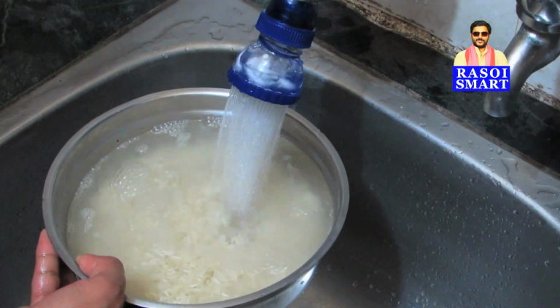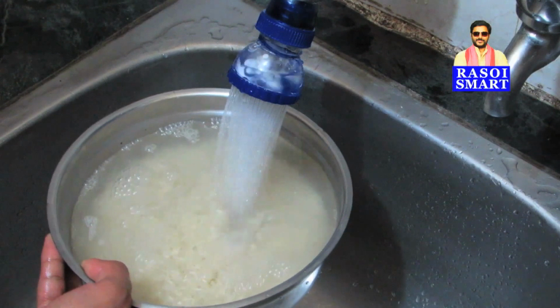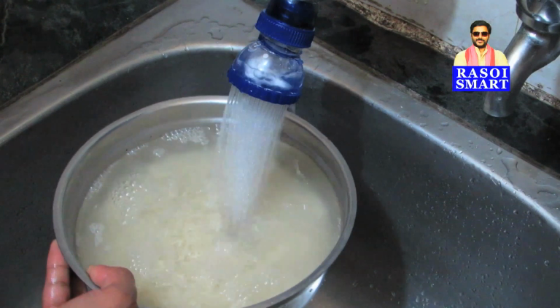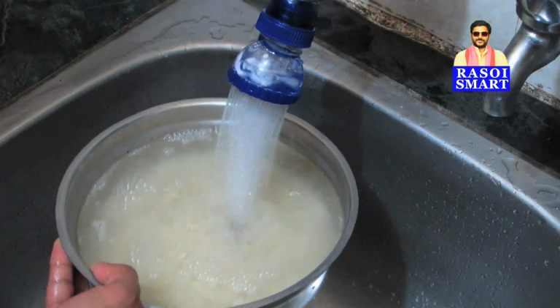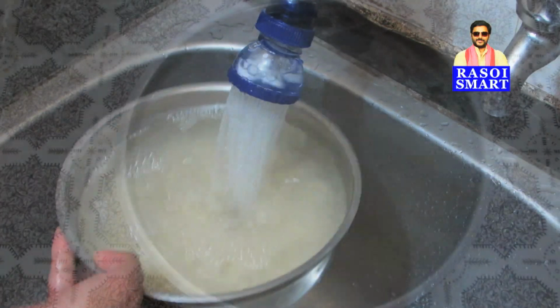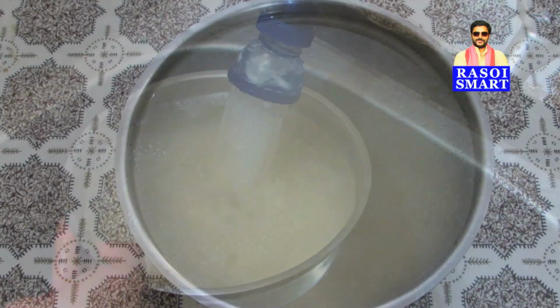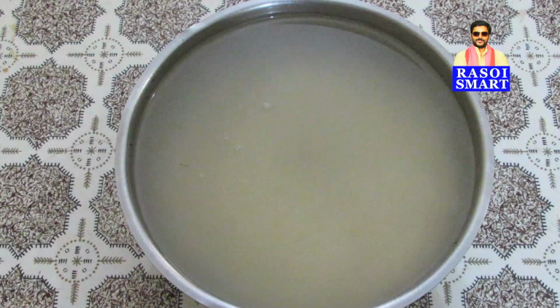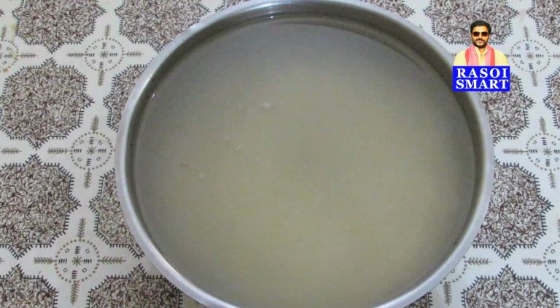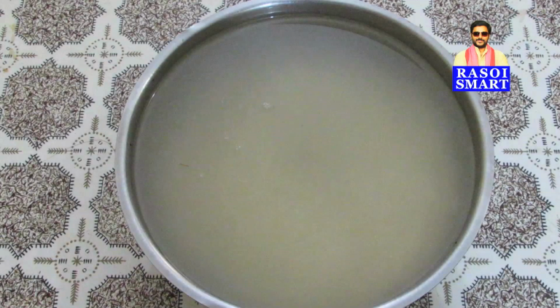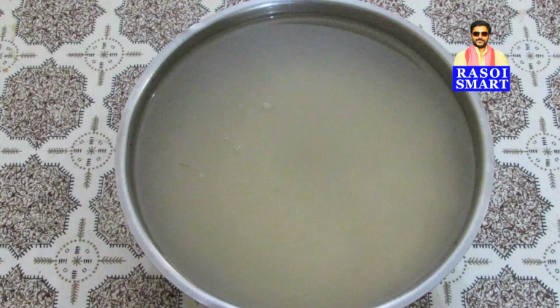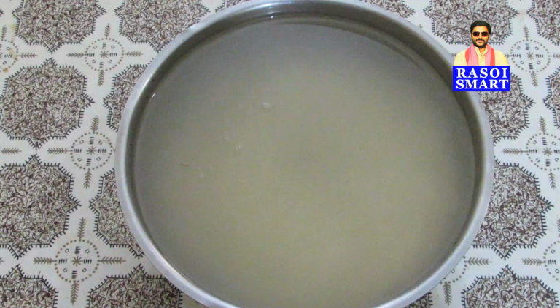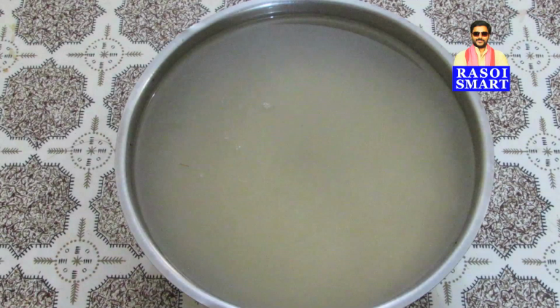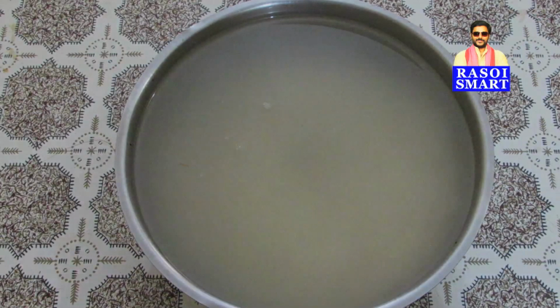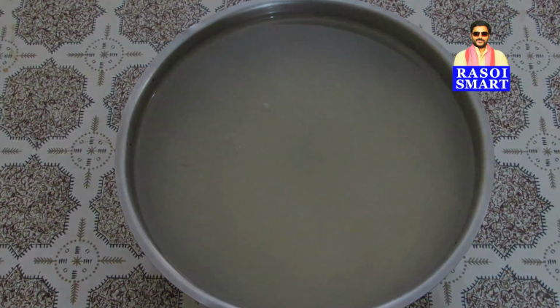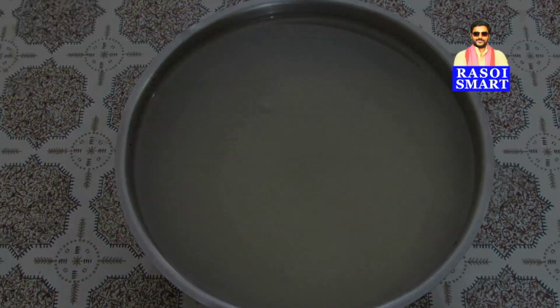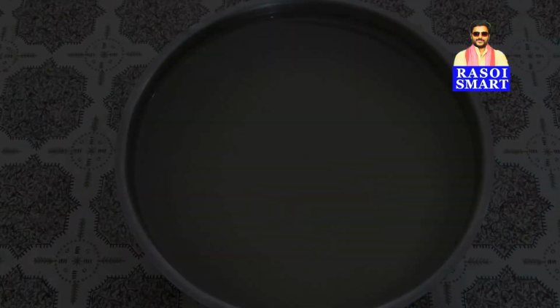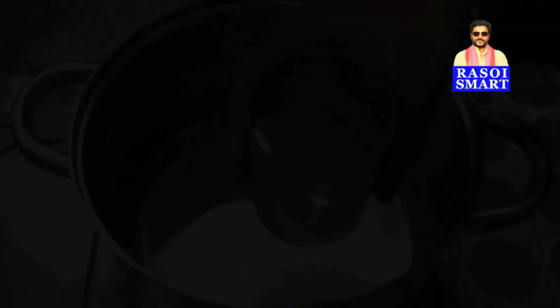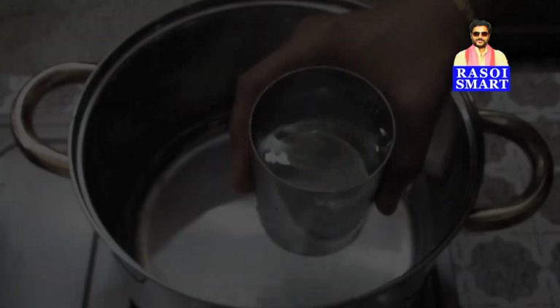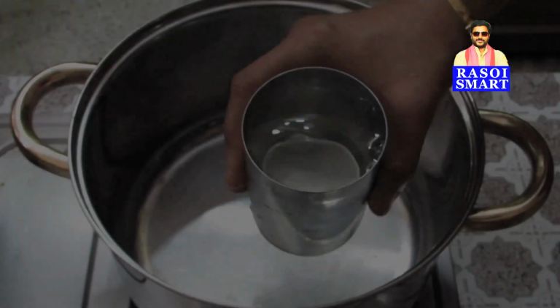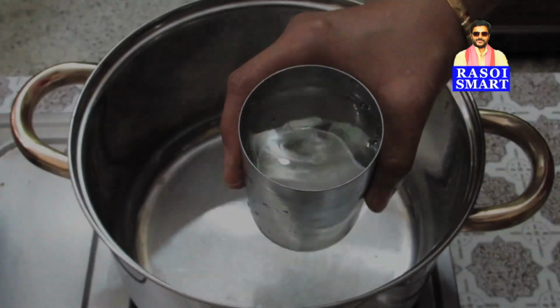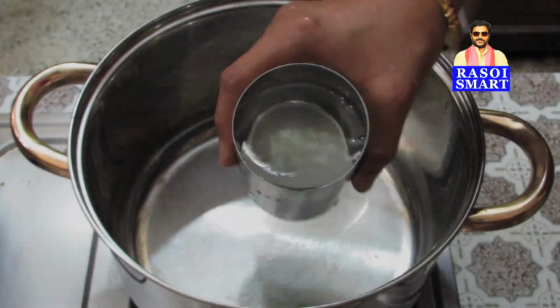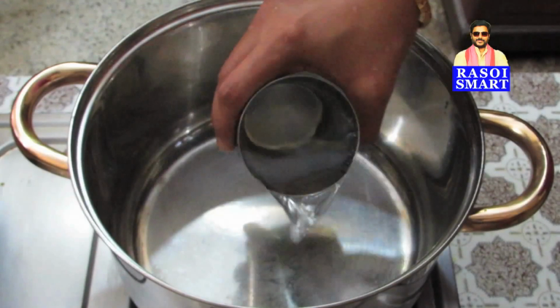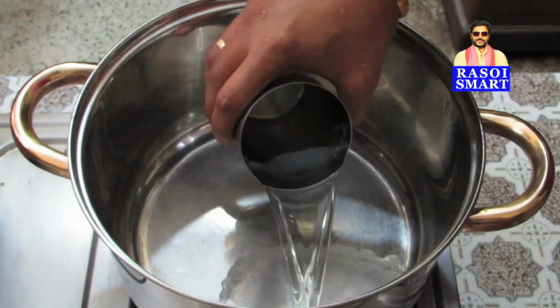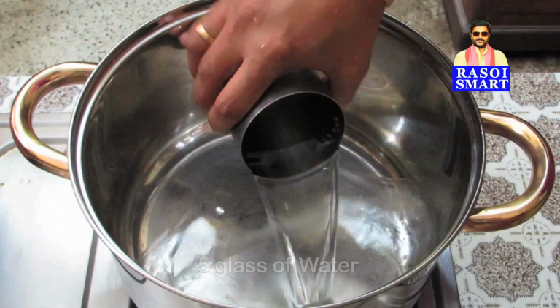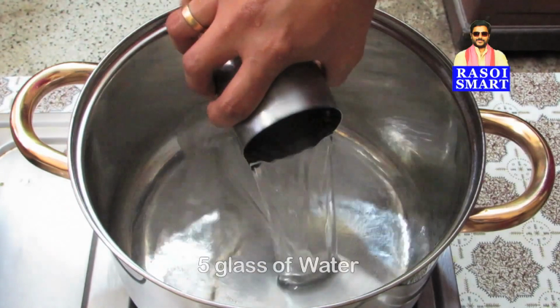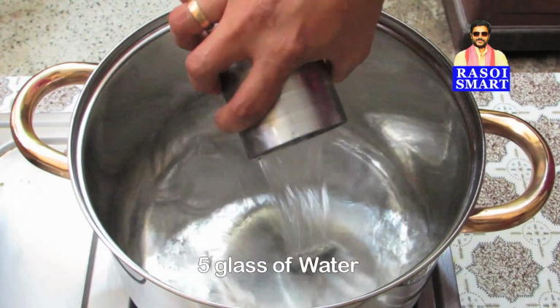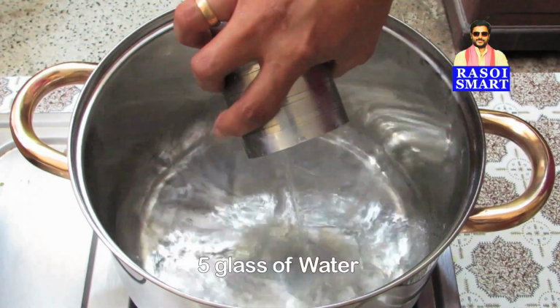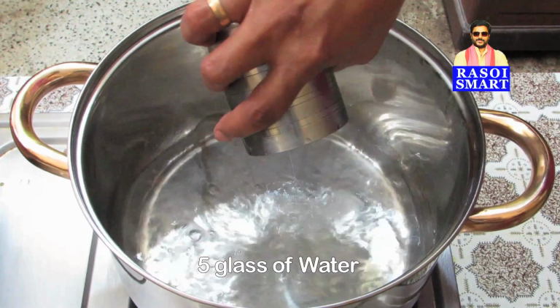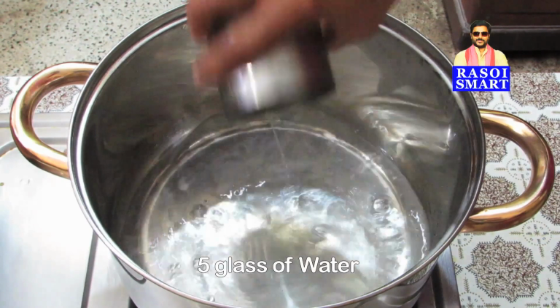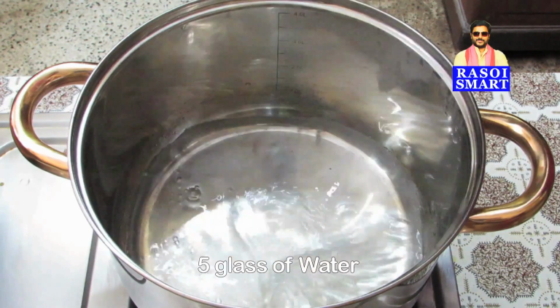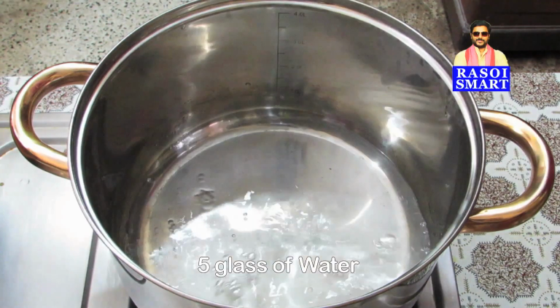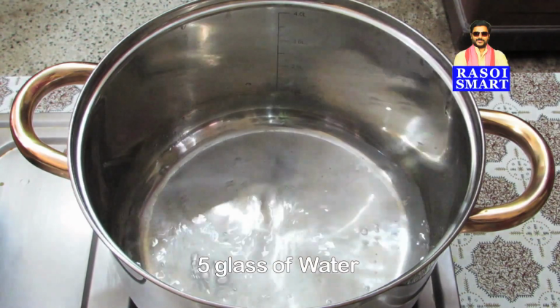Soak the rice for 30 minutes. Step 3: take a vessel and add 5 glasses of water.